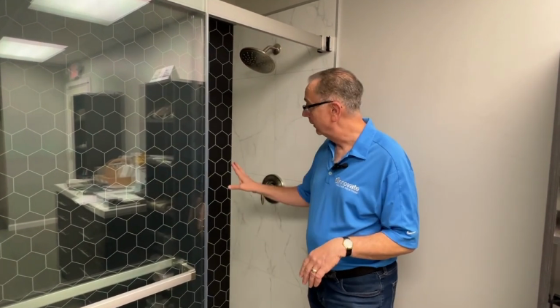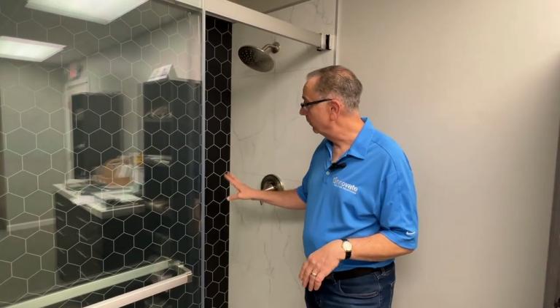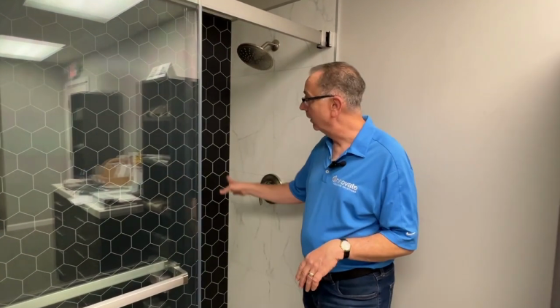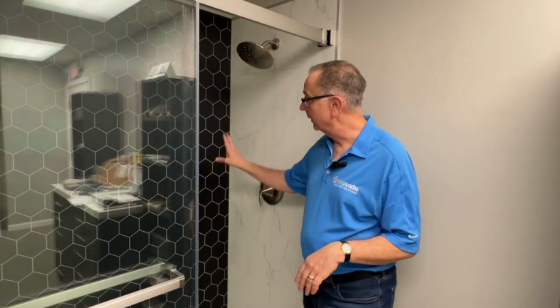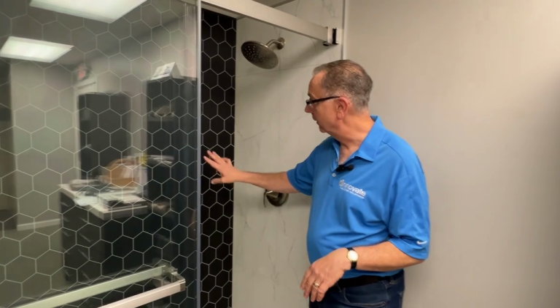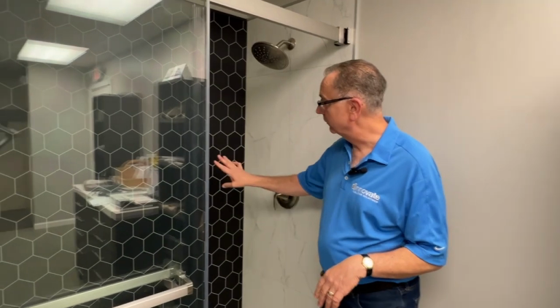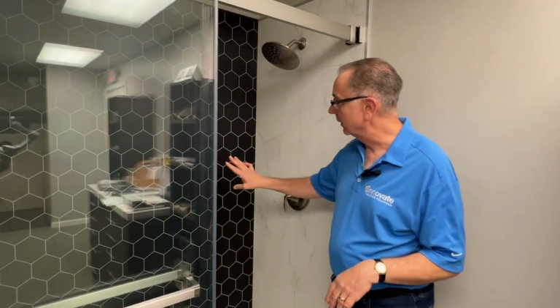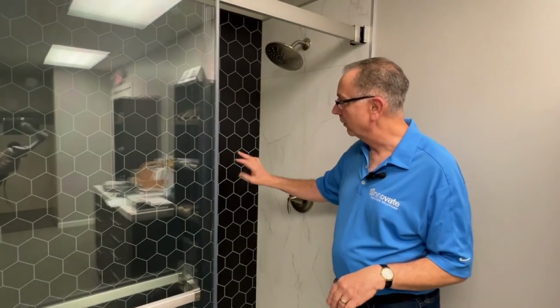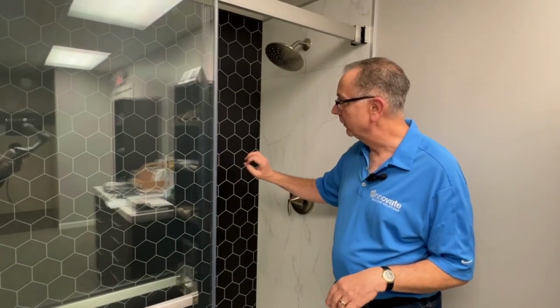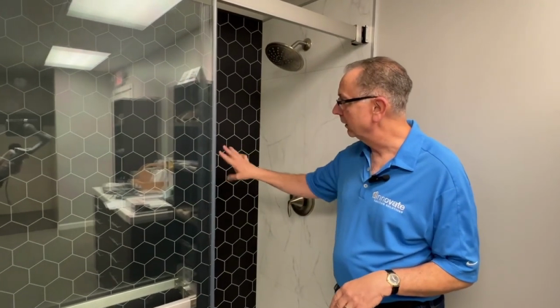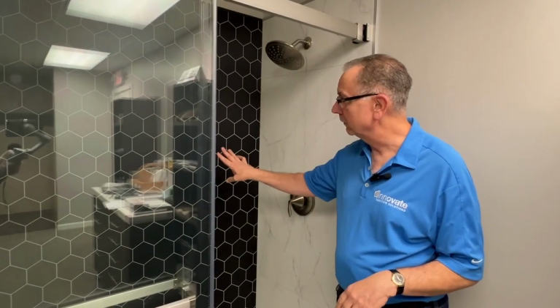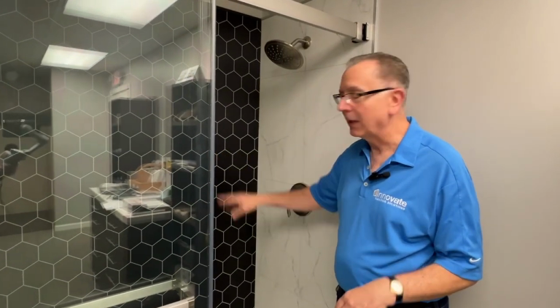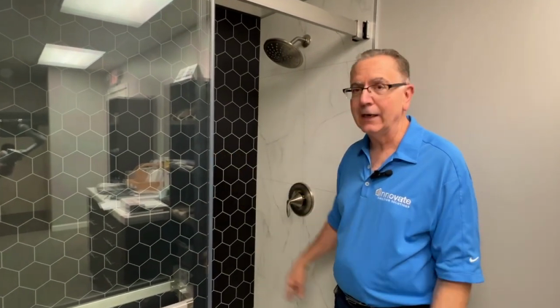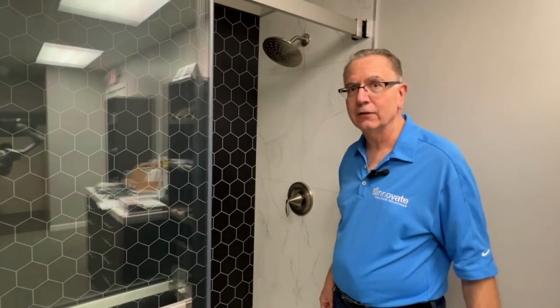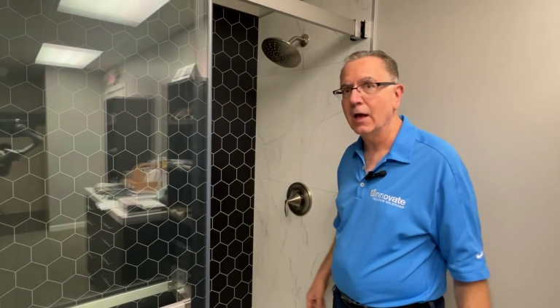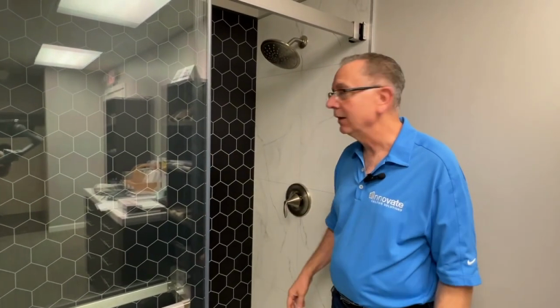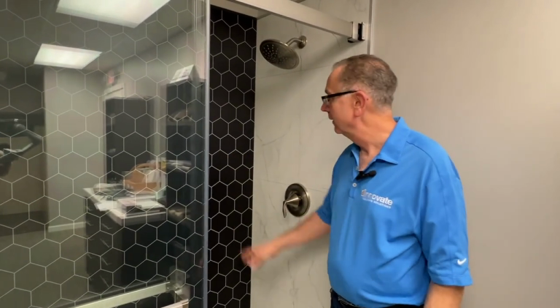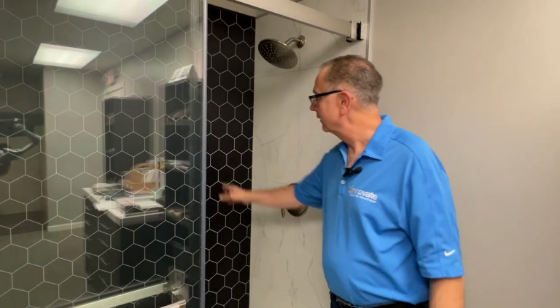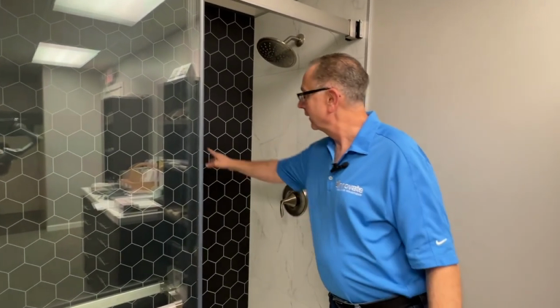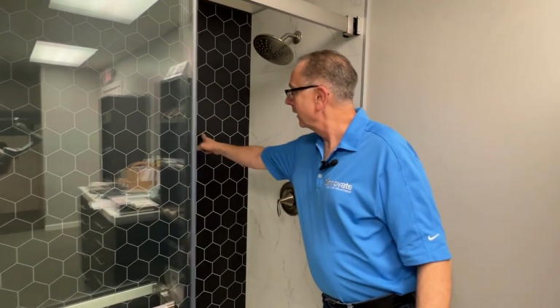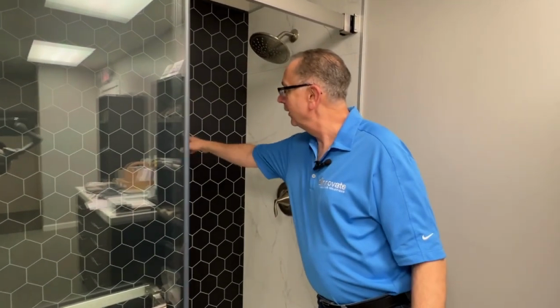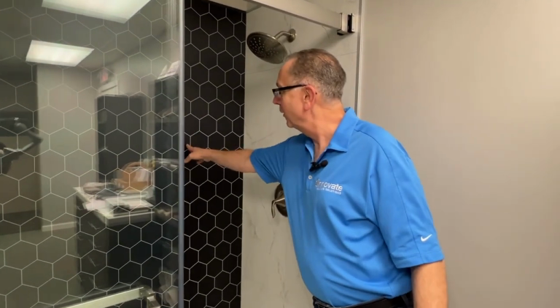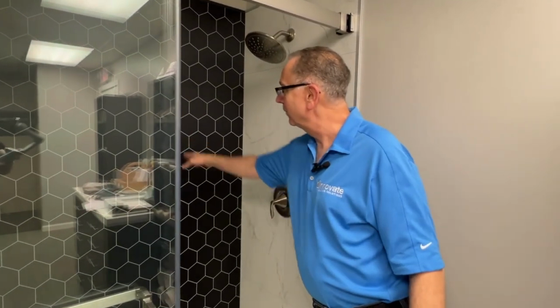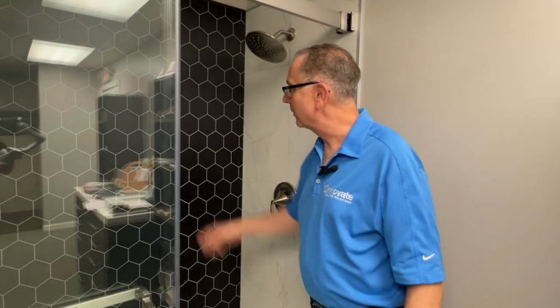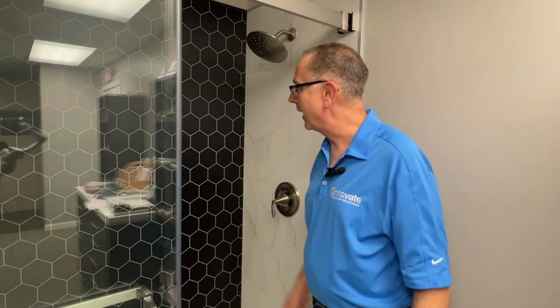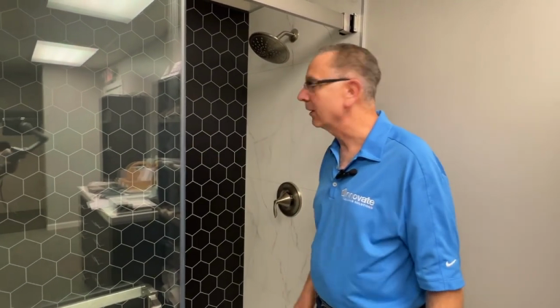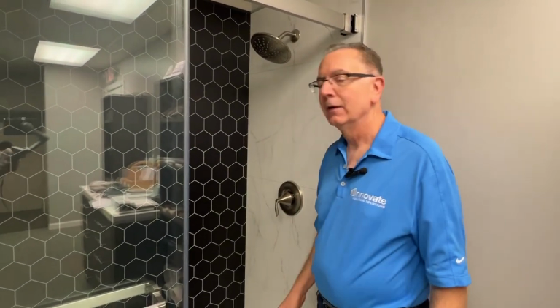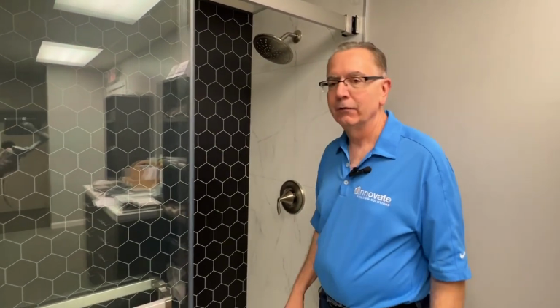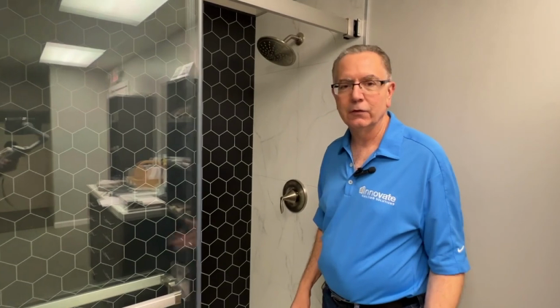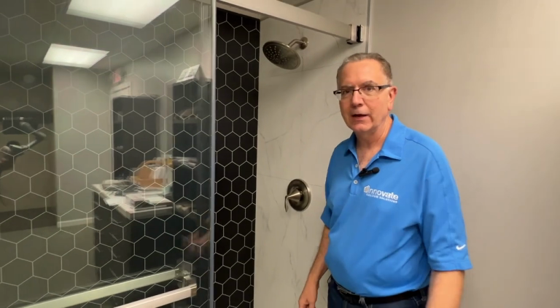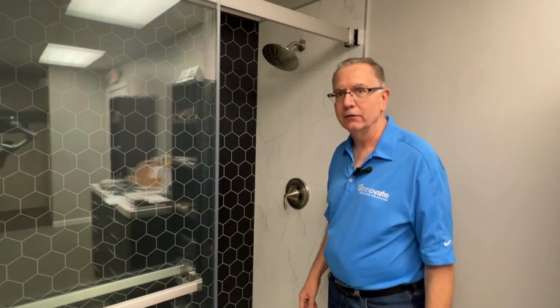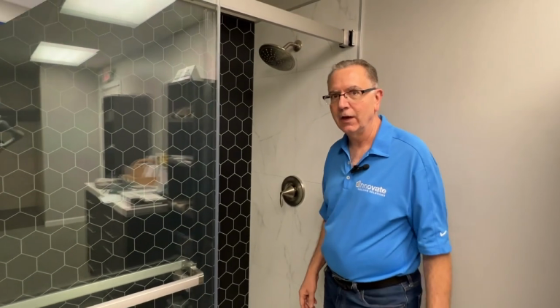Another one that we're seeing a lot of growth in is this black hexagon — kind of a honeycomb type of pattern. Very stylish today.